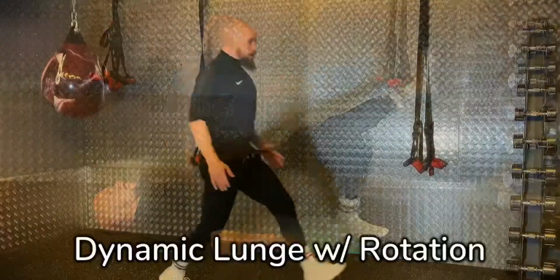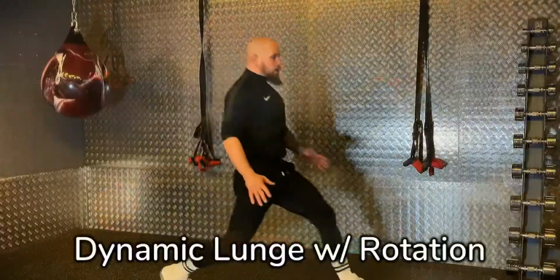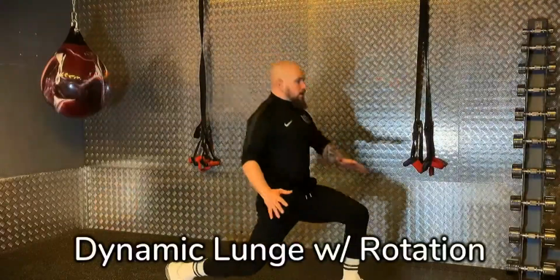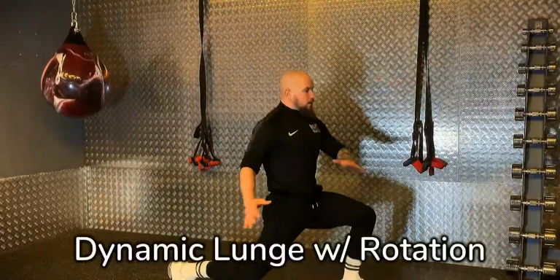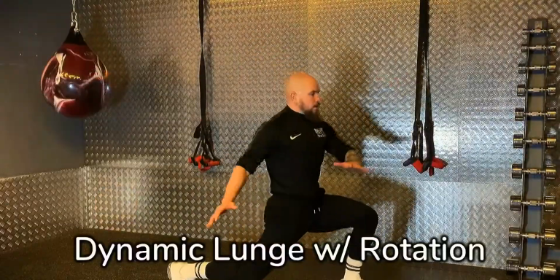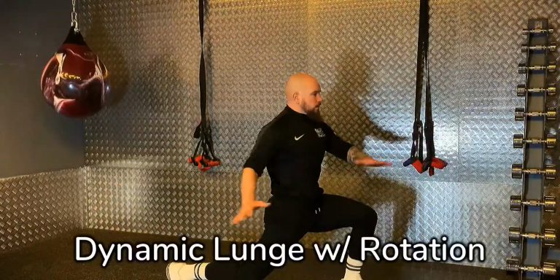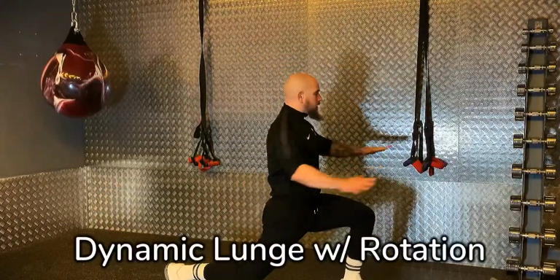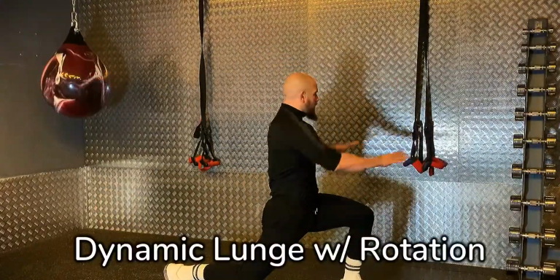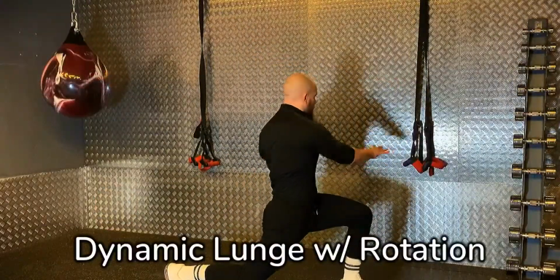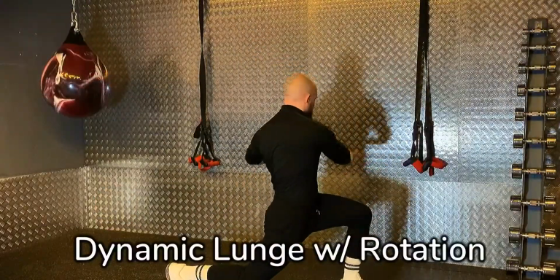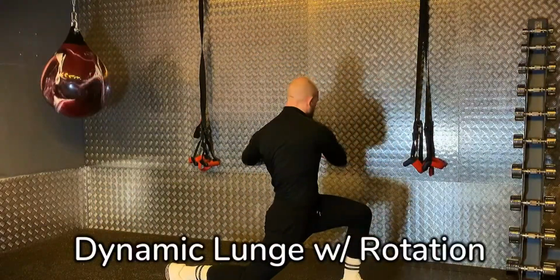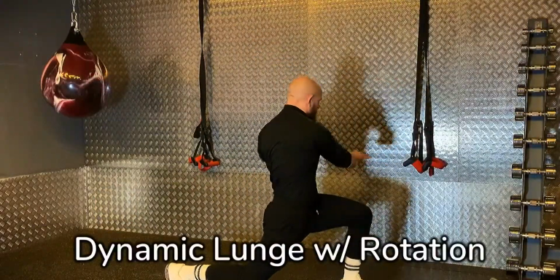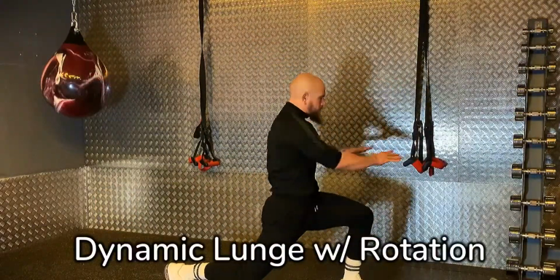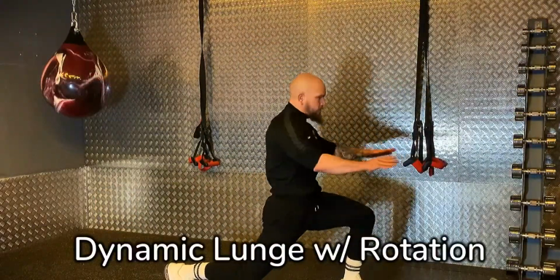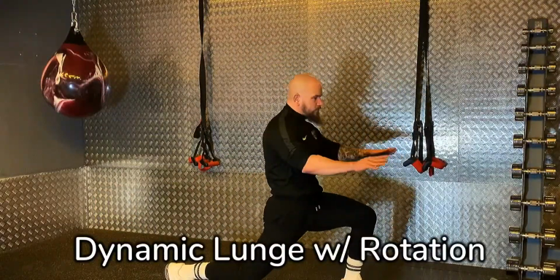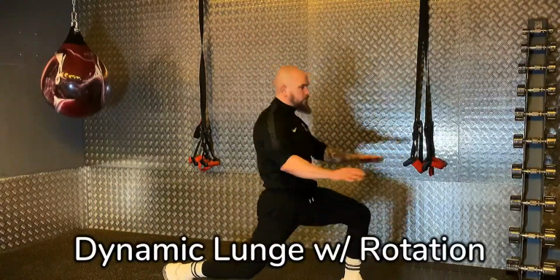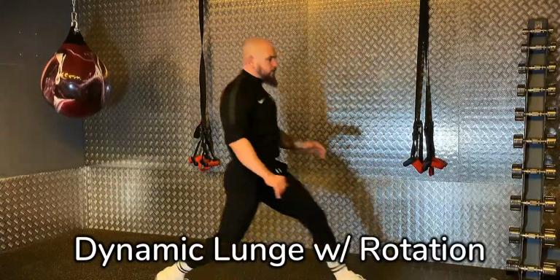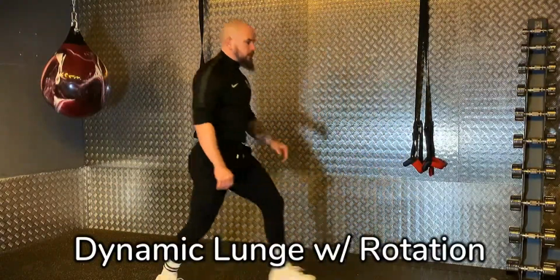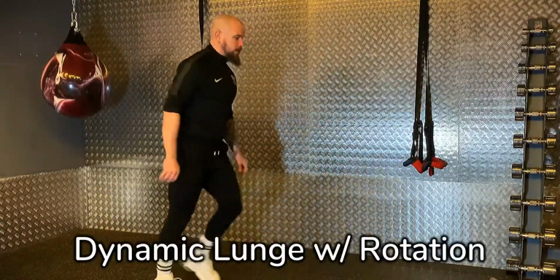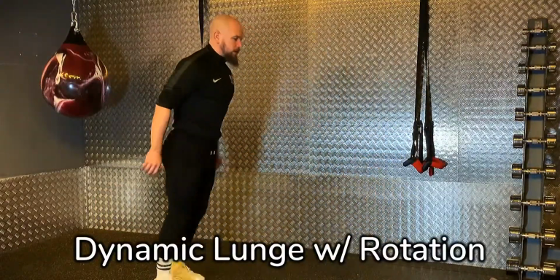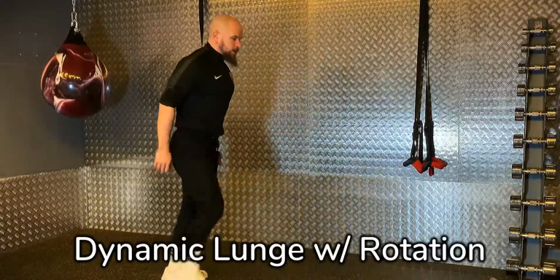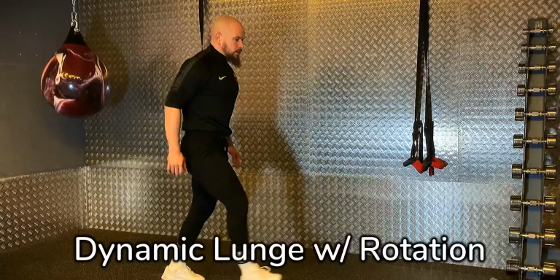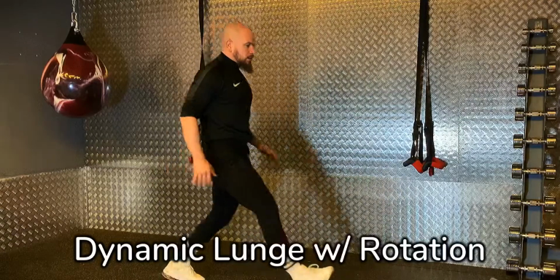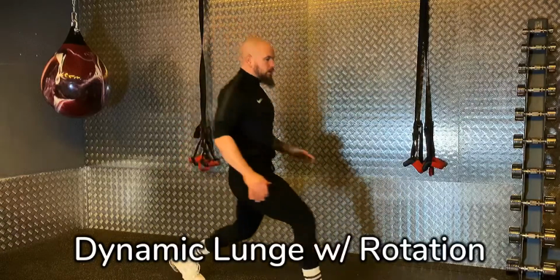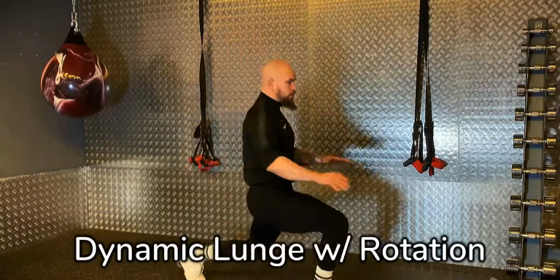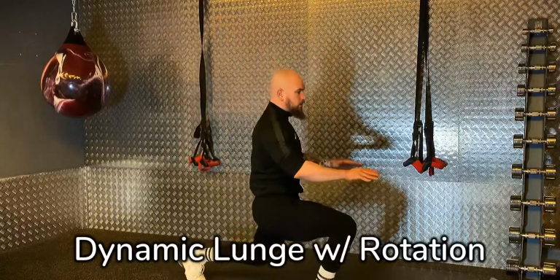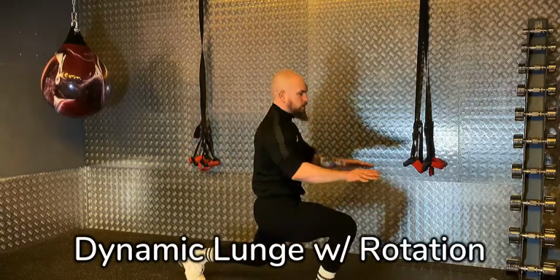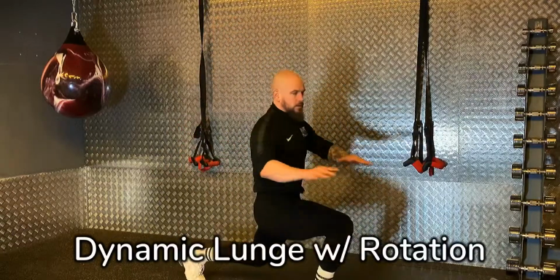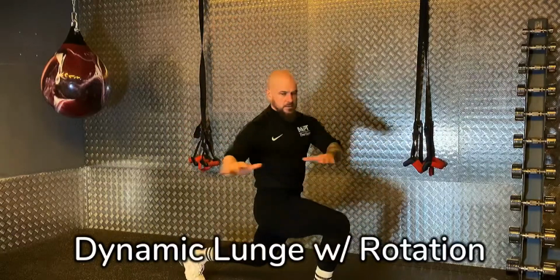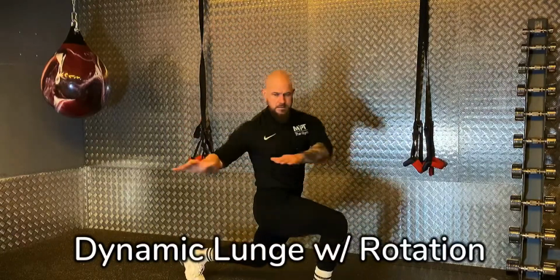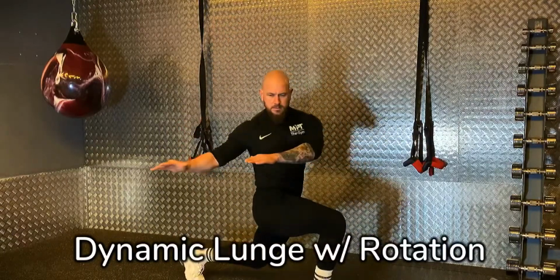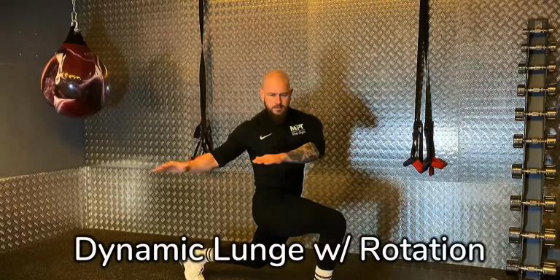Step out into a forward lunge, opening up the hip flexor, rotating around the outstanding leg as we go.